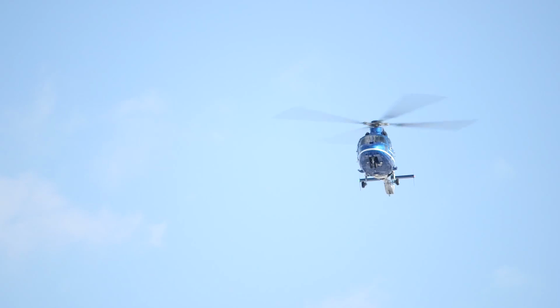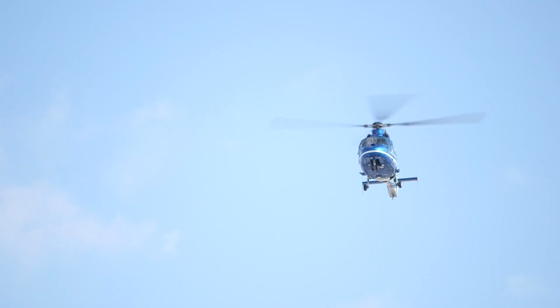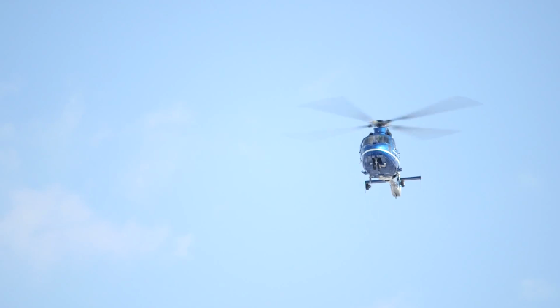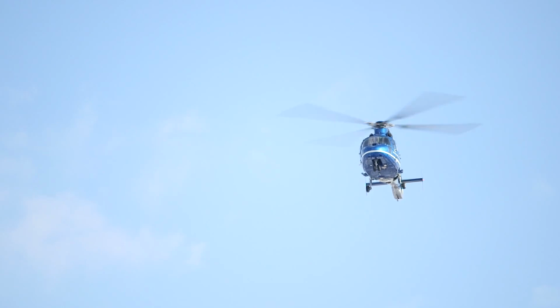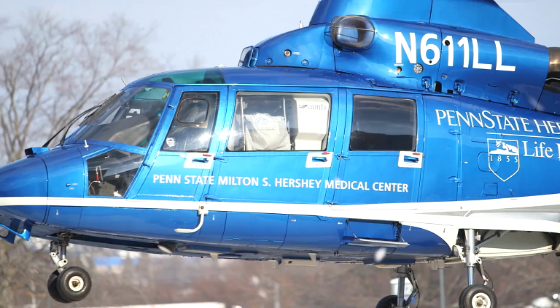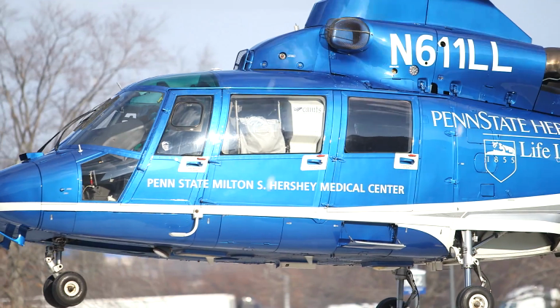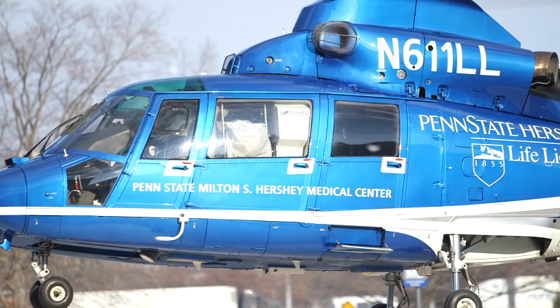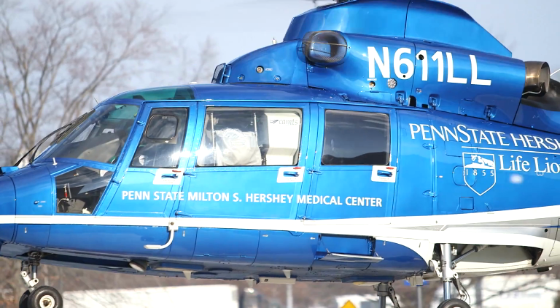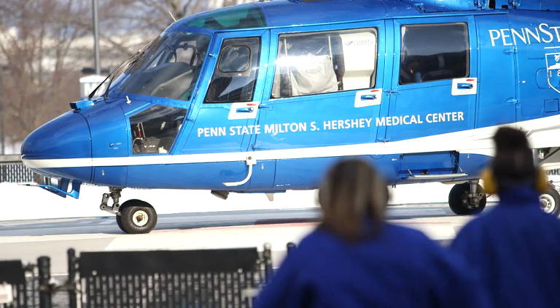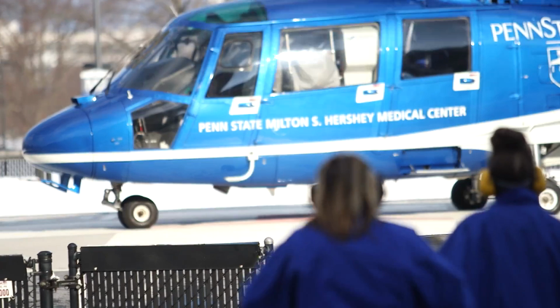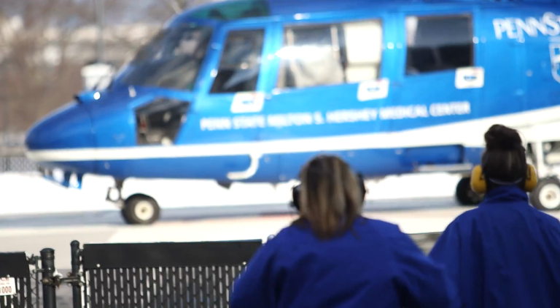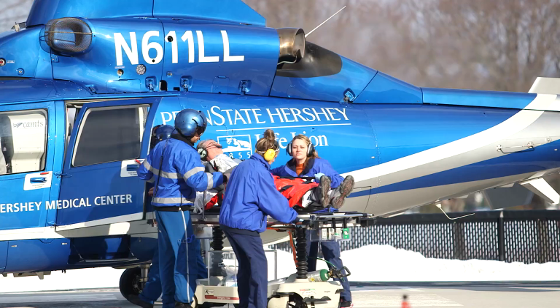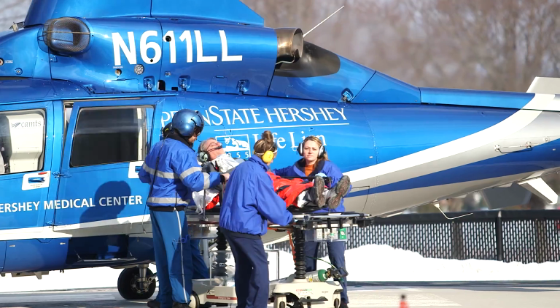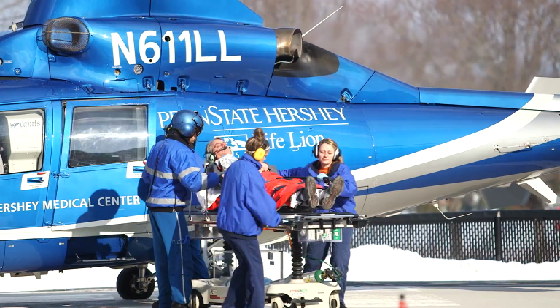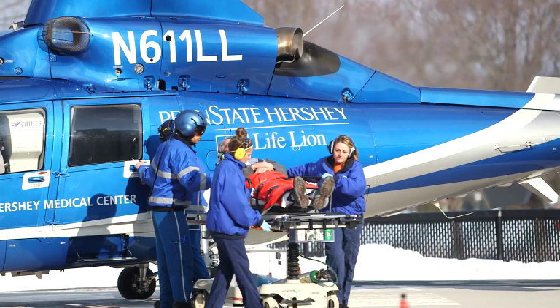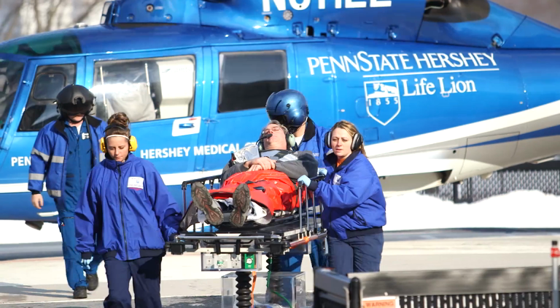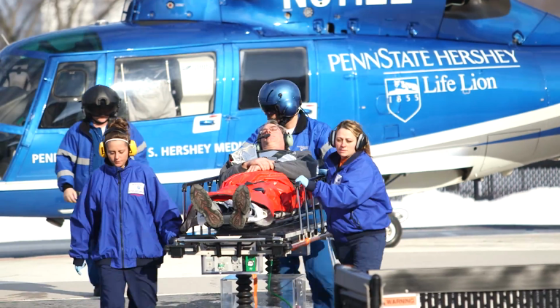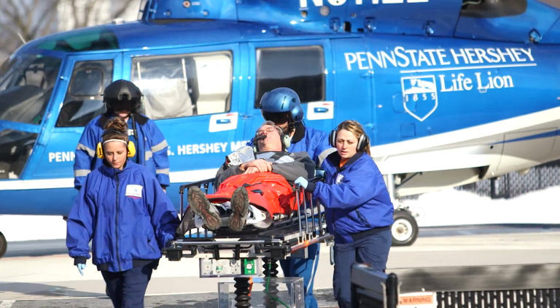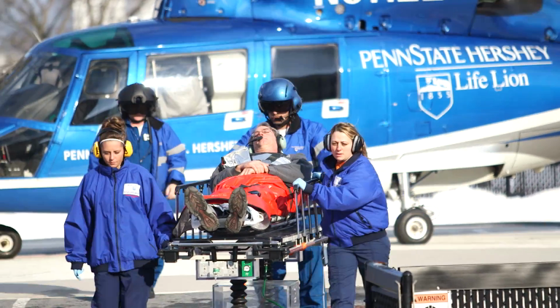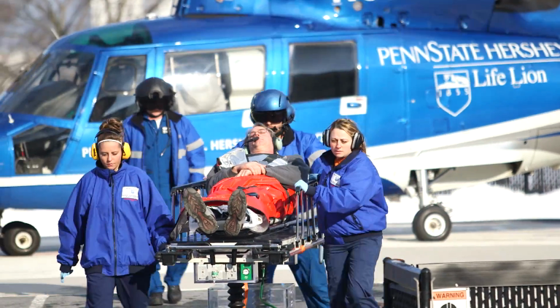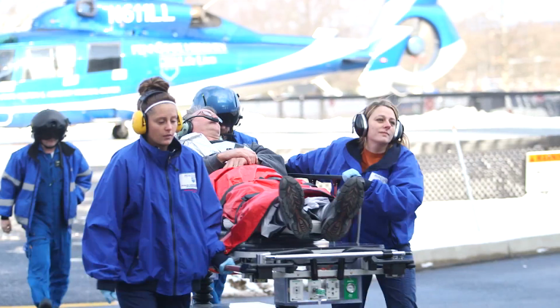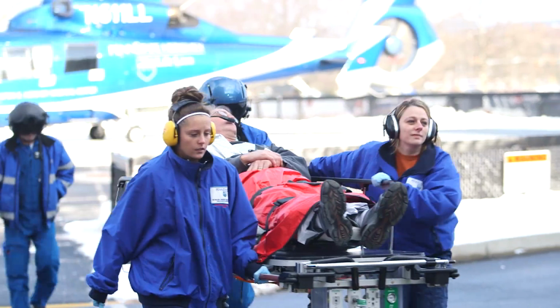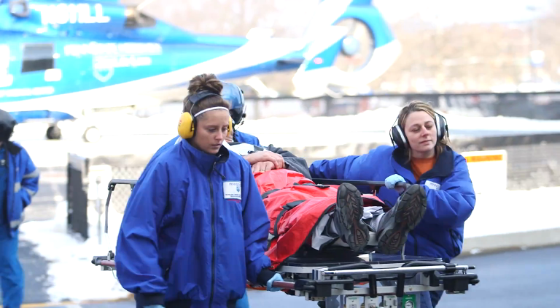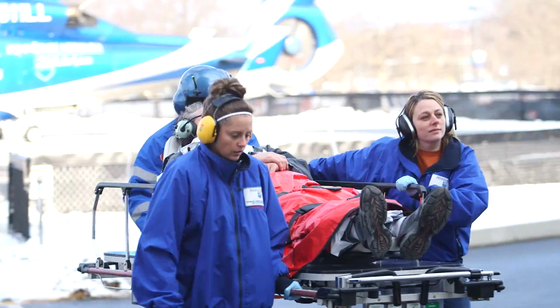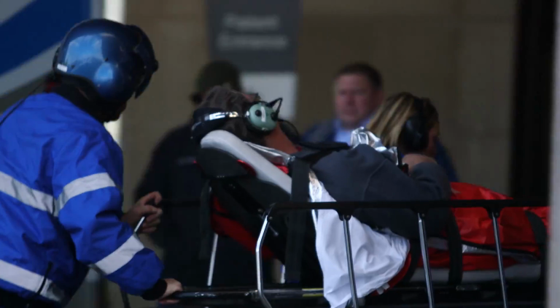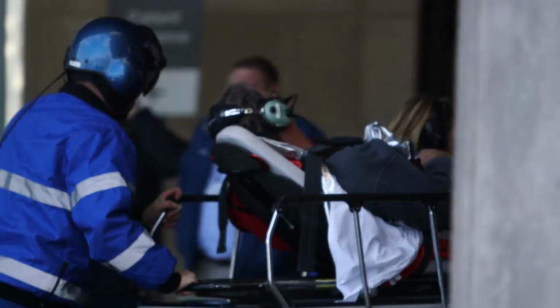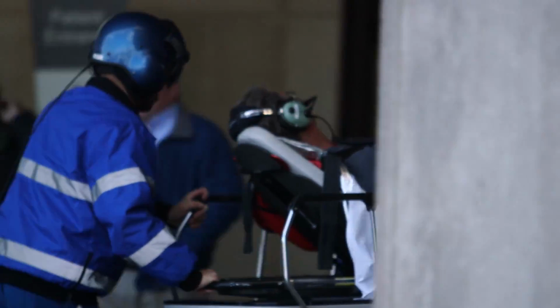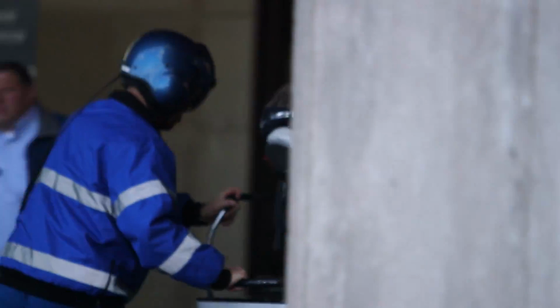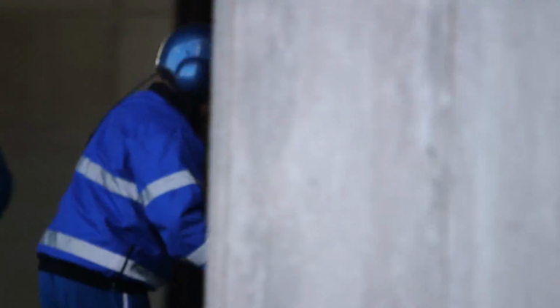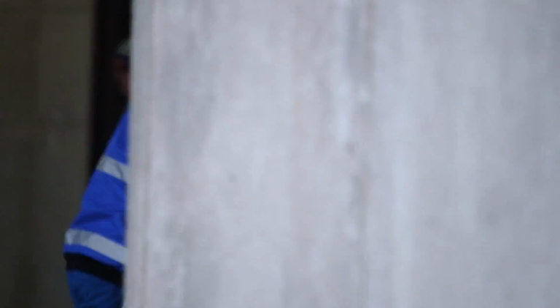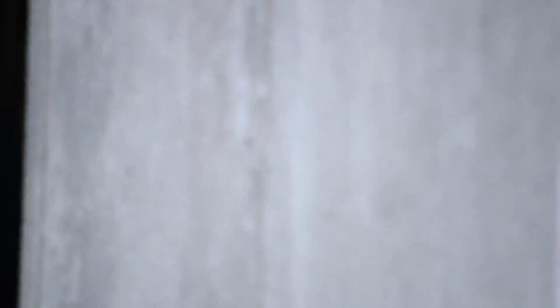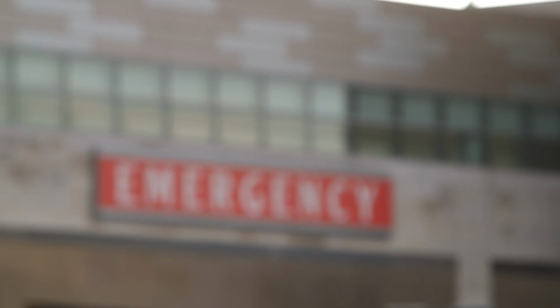All doctors to the ER. Tell me what happened and about what time that happened. He was at work and he collapsed.